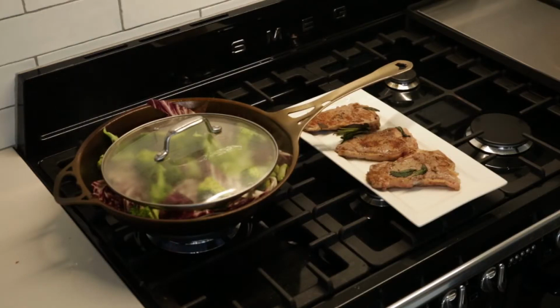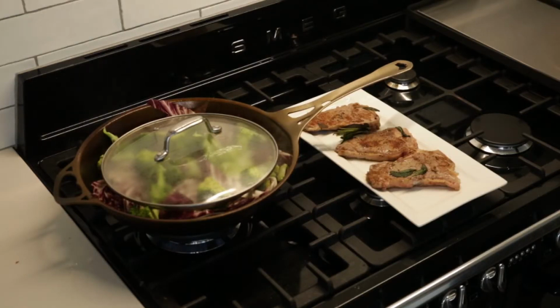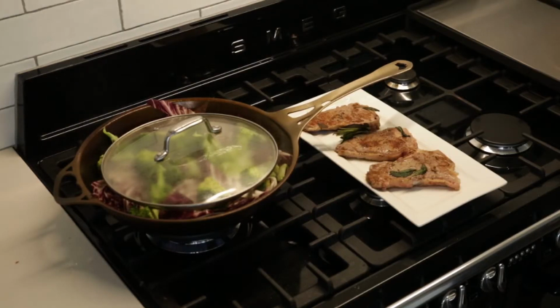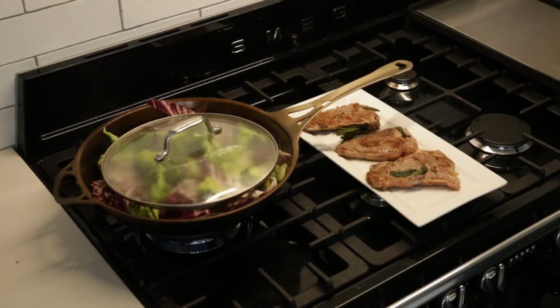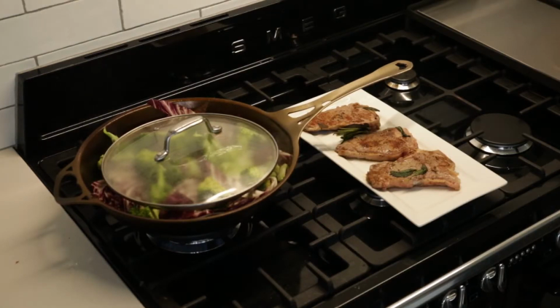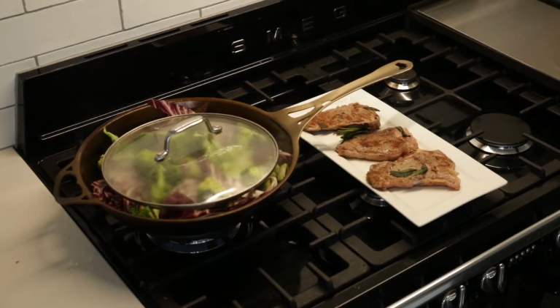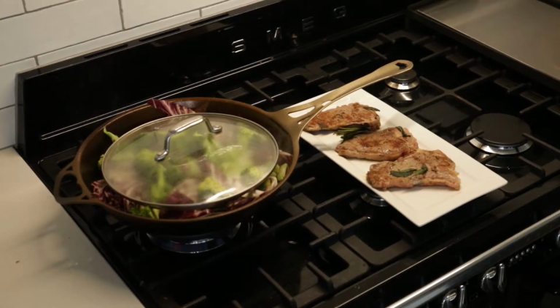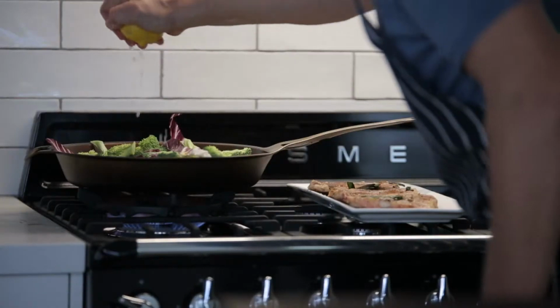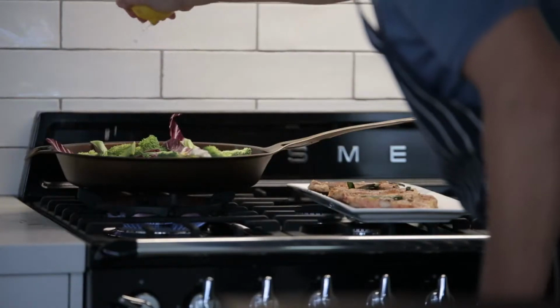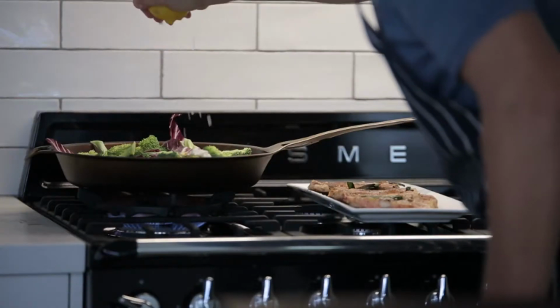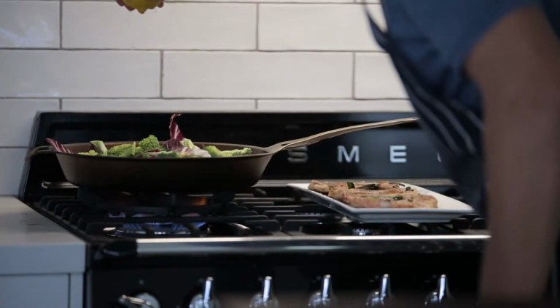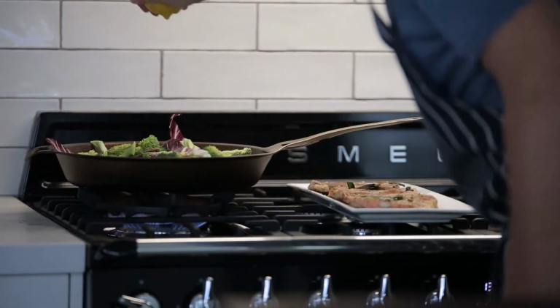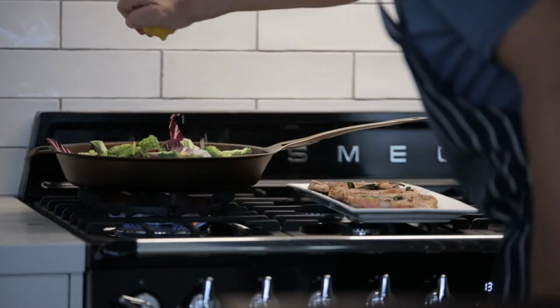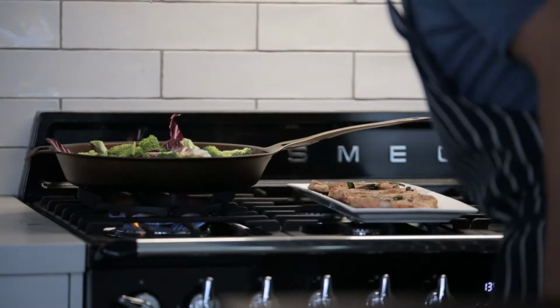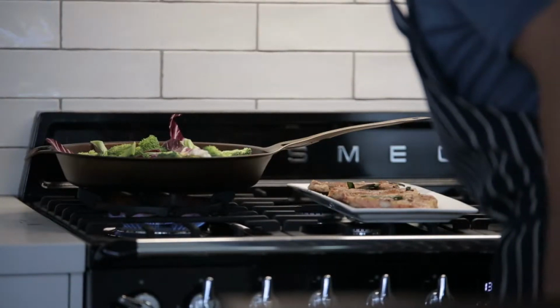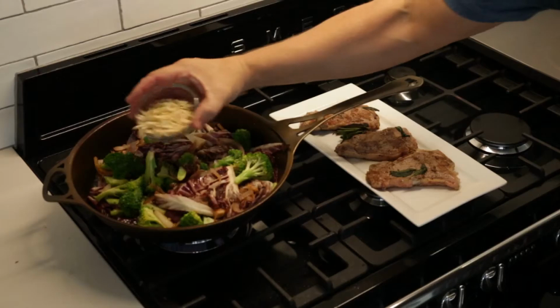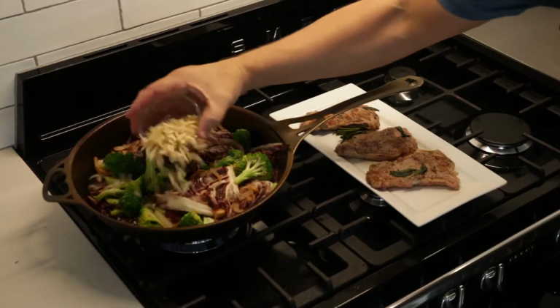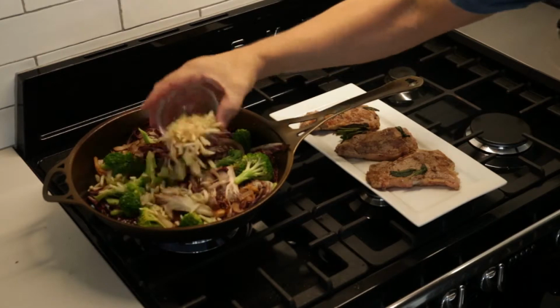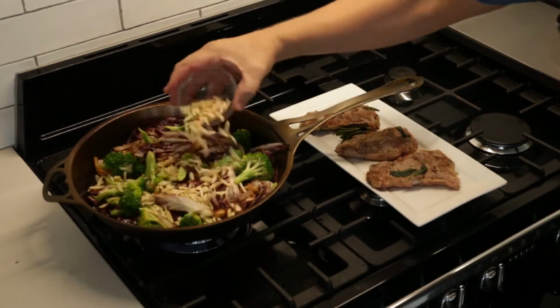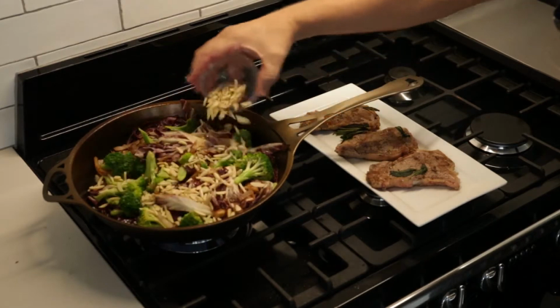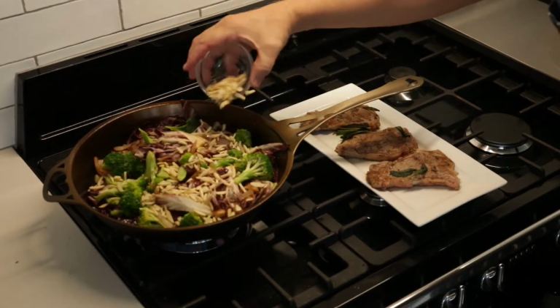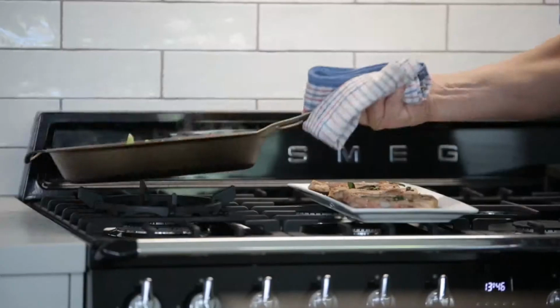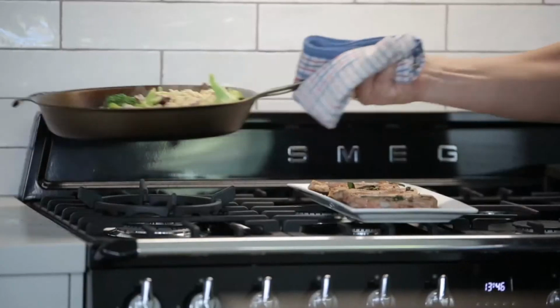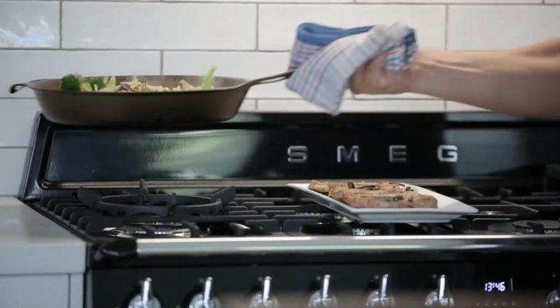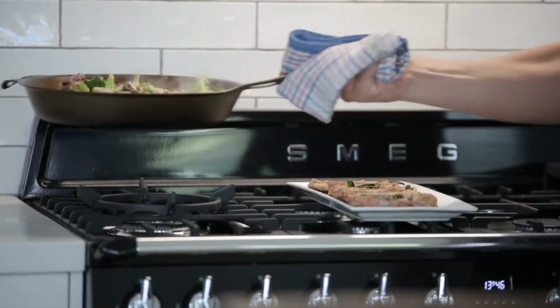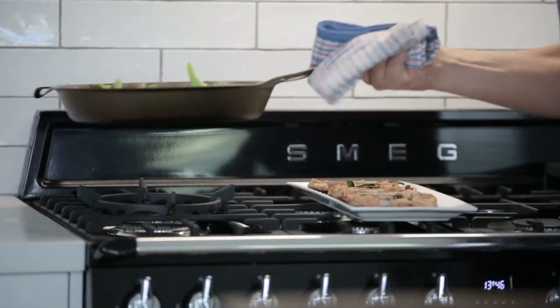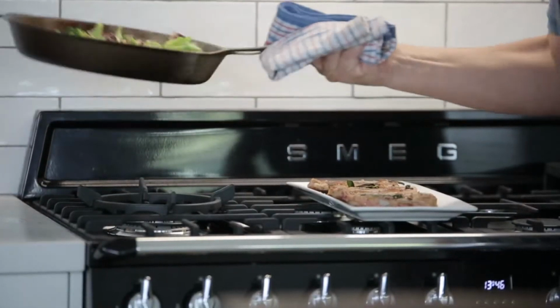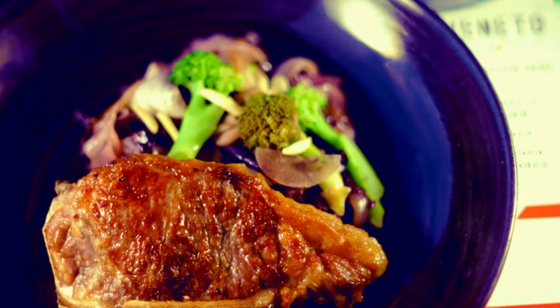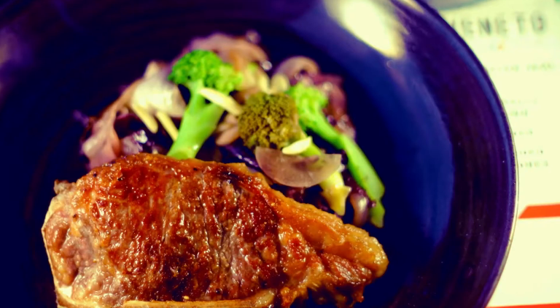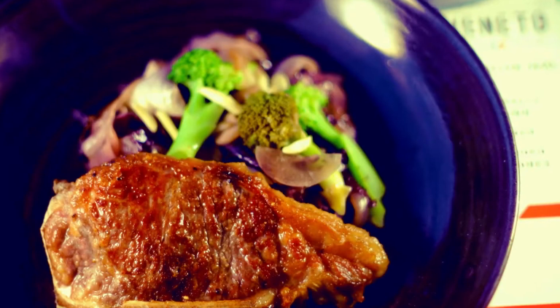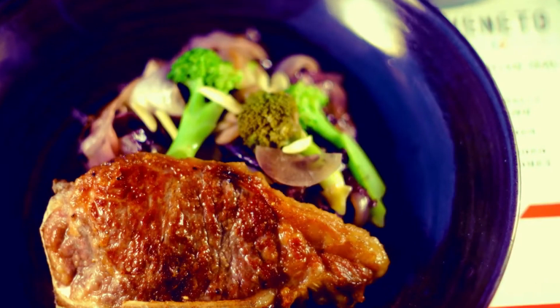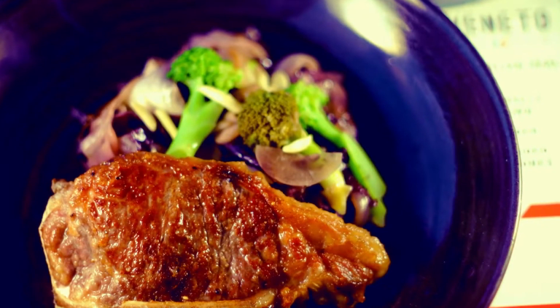To serve, add a squeeze of fresh lemon, your almonds, stir and serve with the Benito Veal Chop.